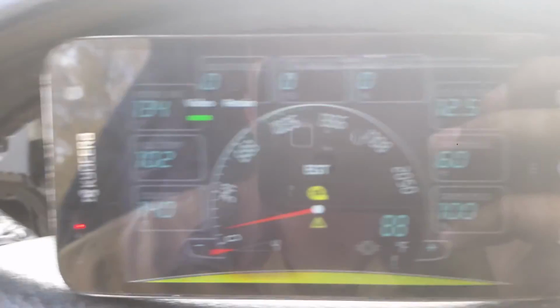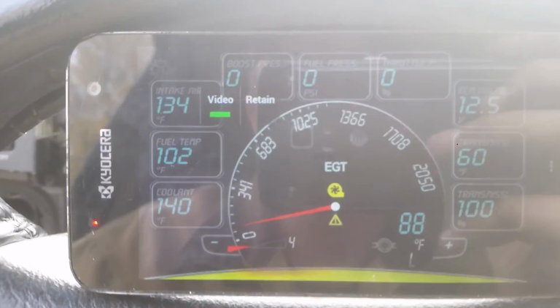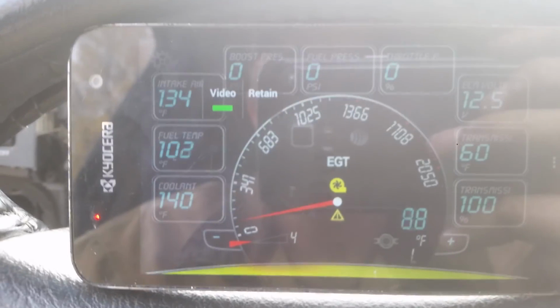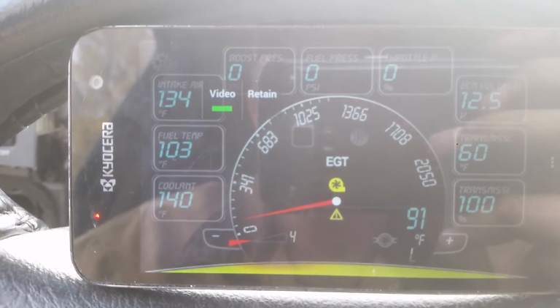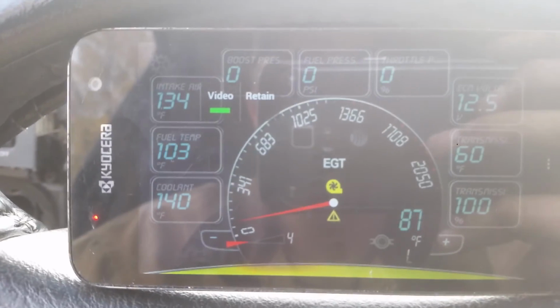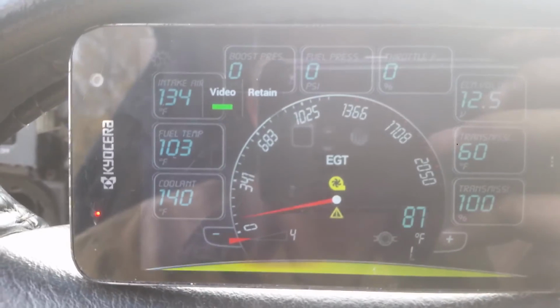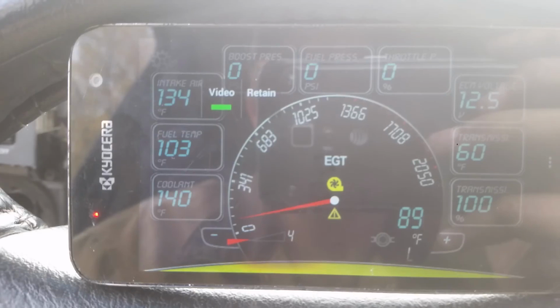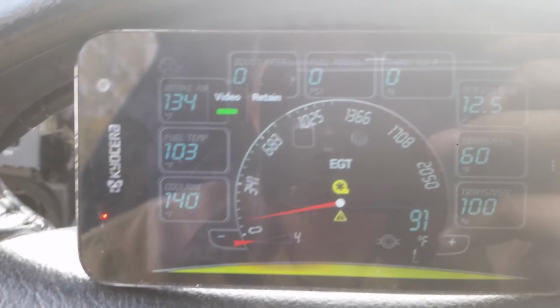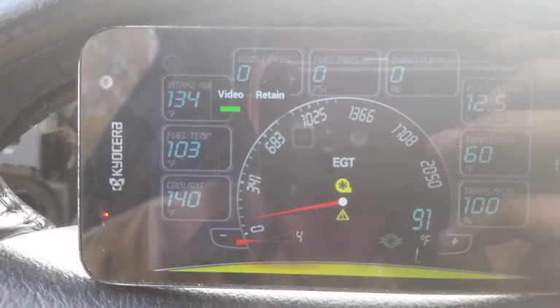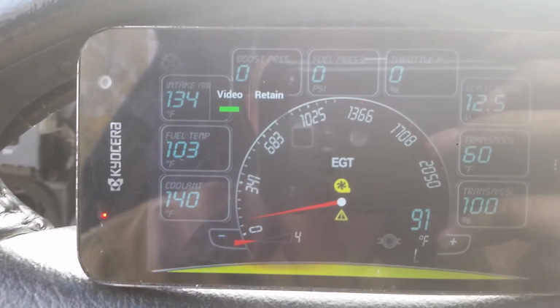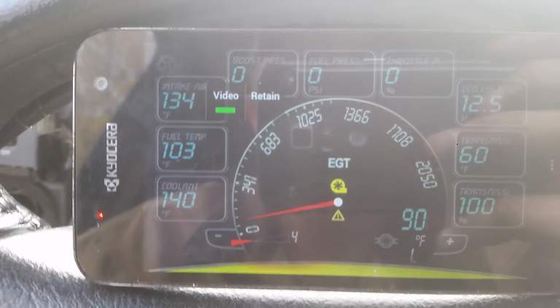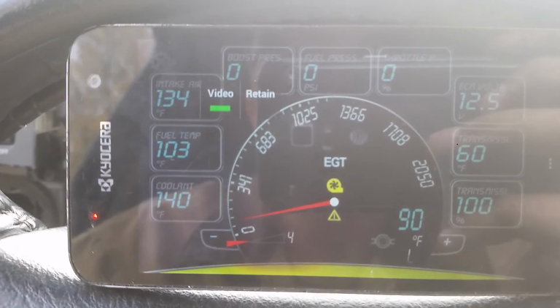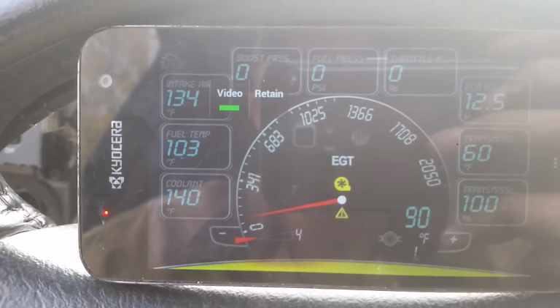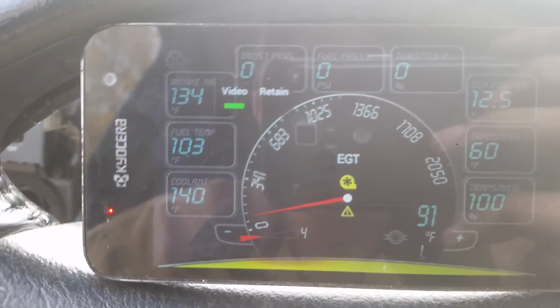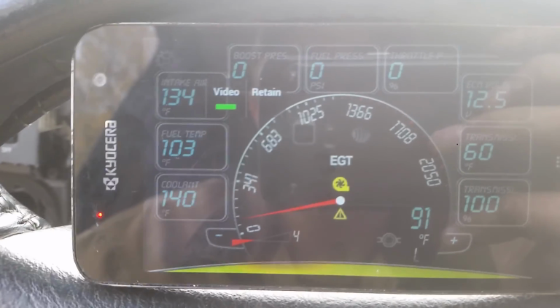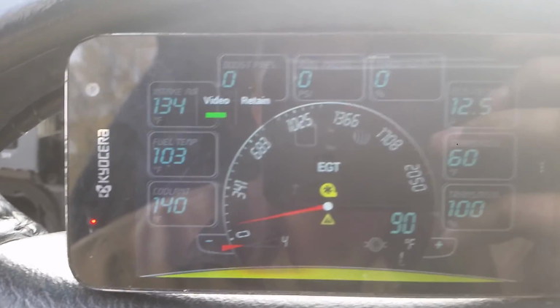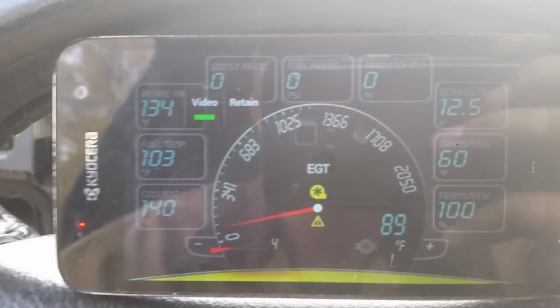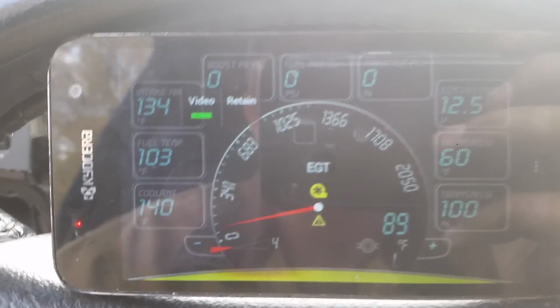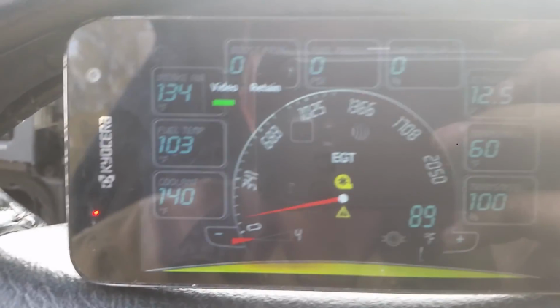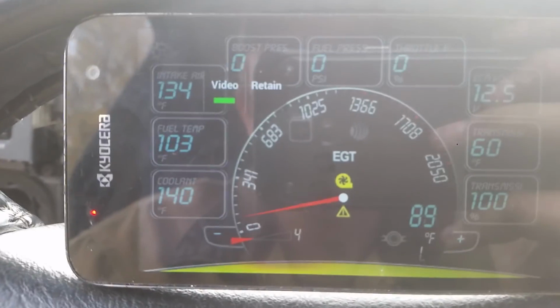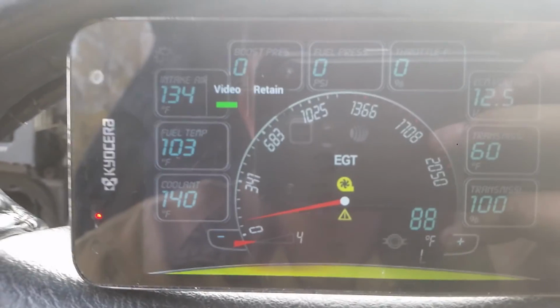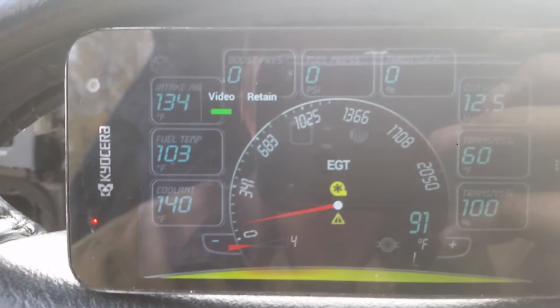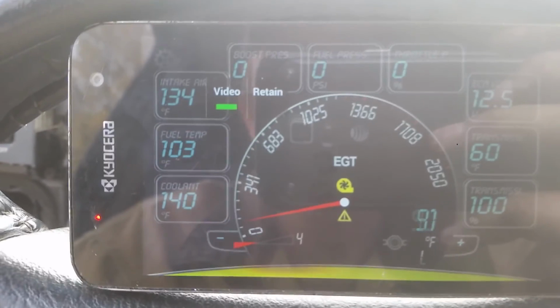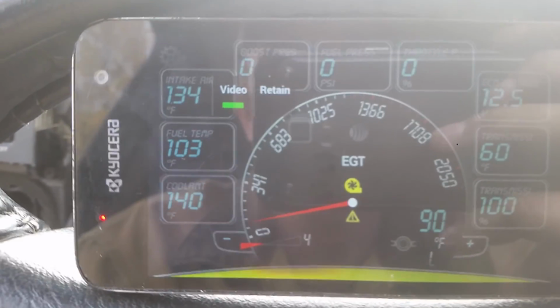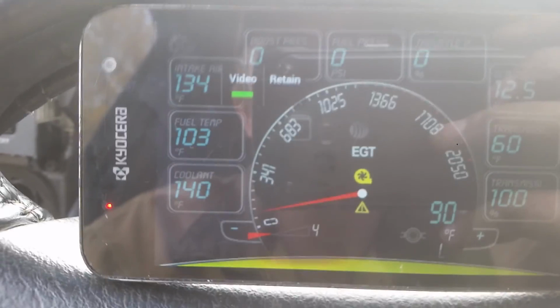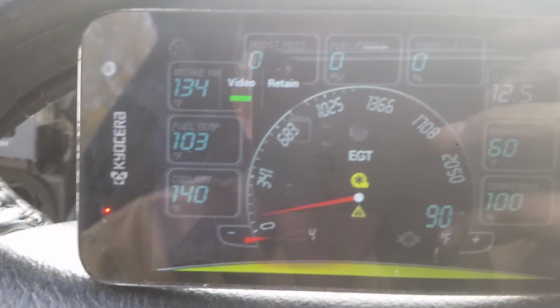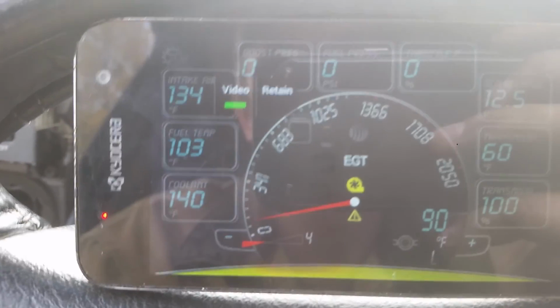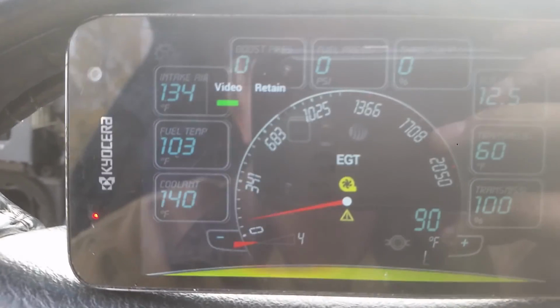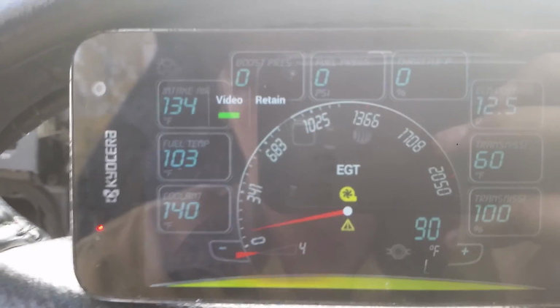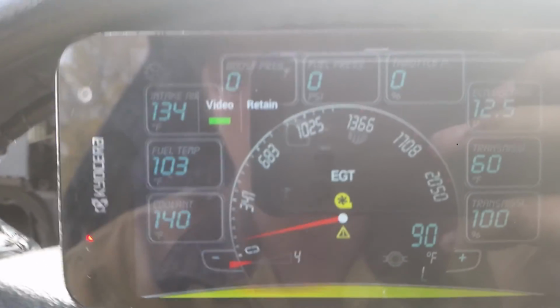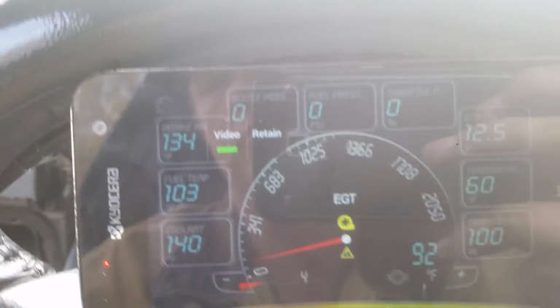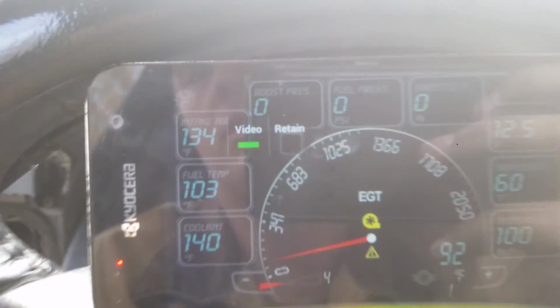Going right back to off, you can see air temperature is back to 134 and coolant is still at 140.